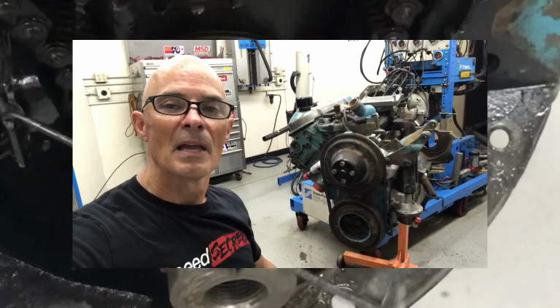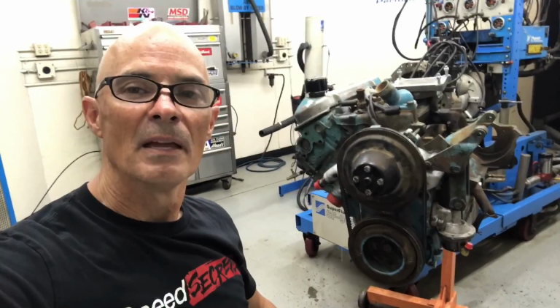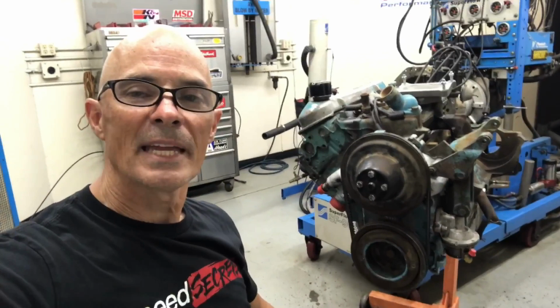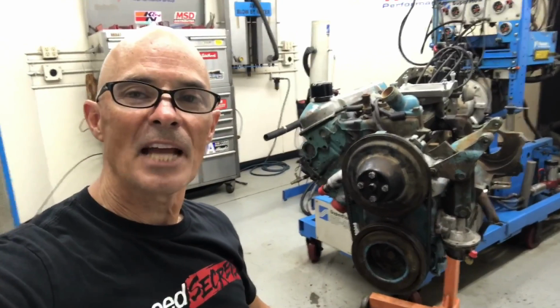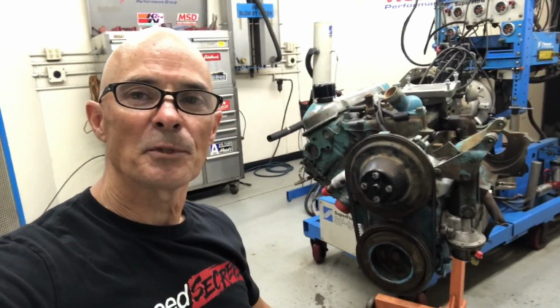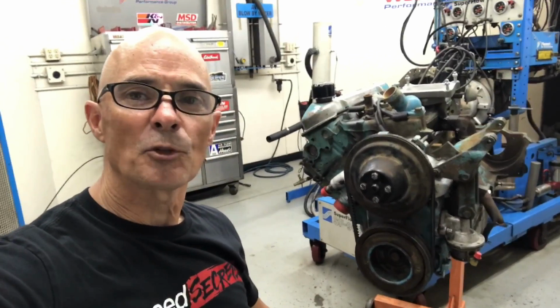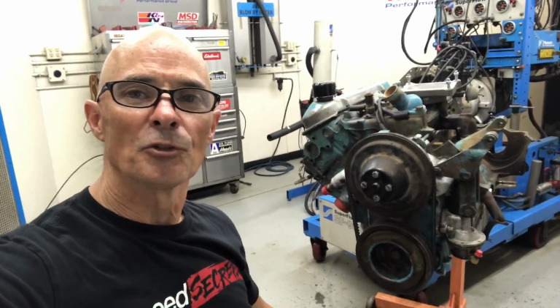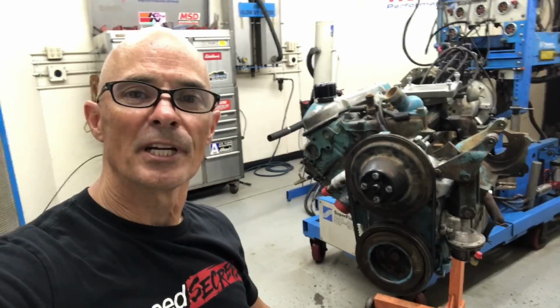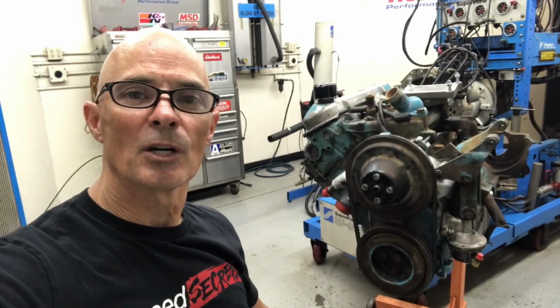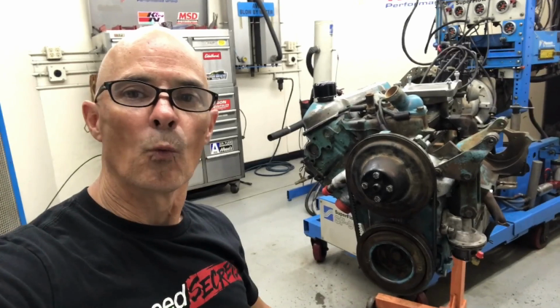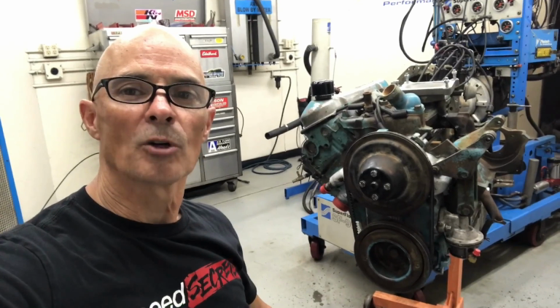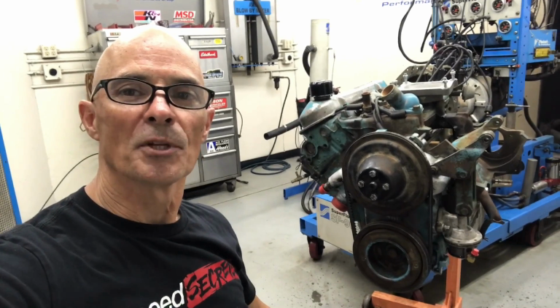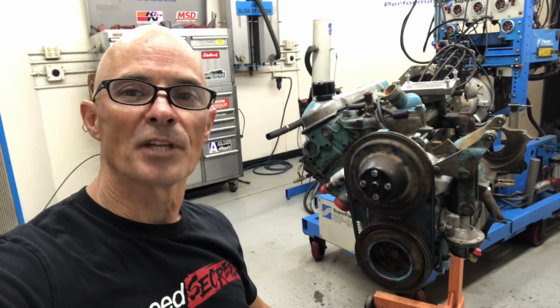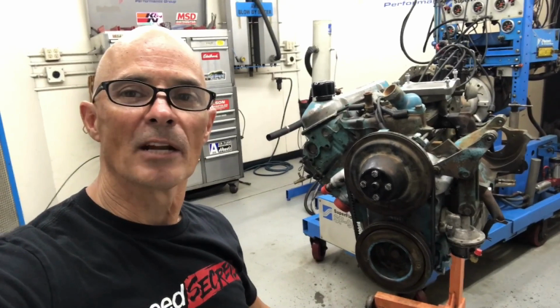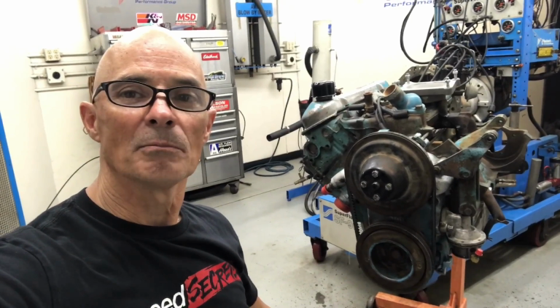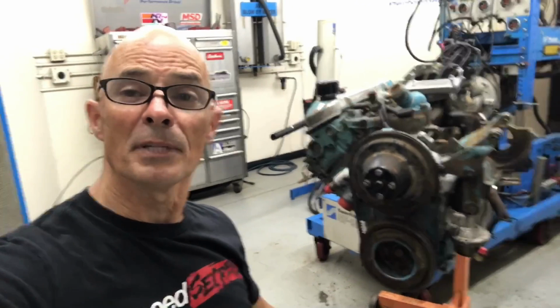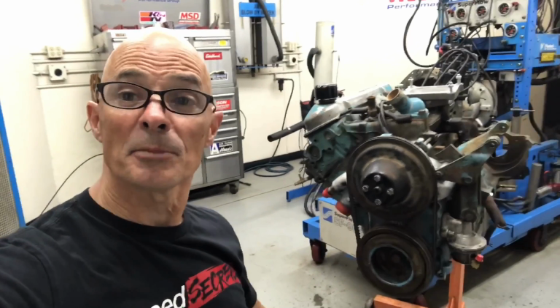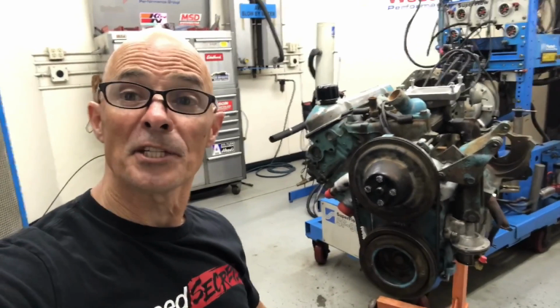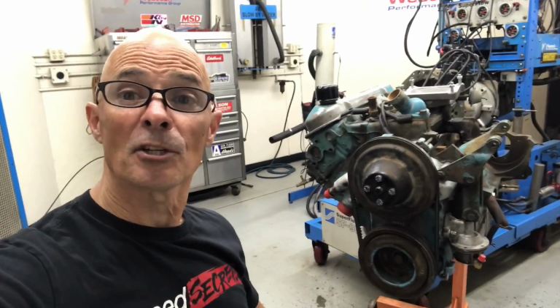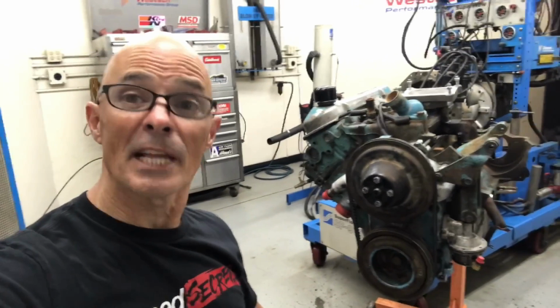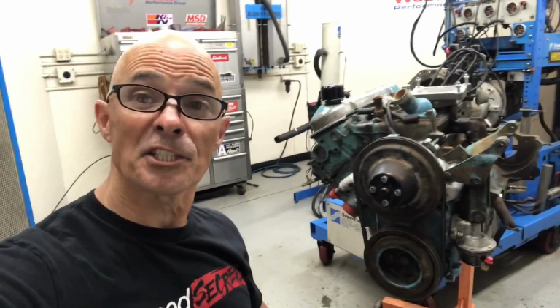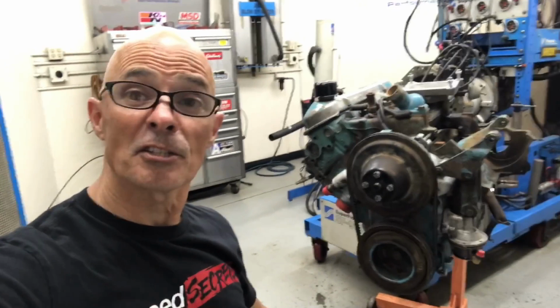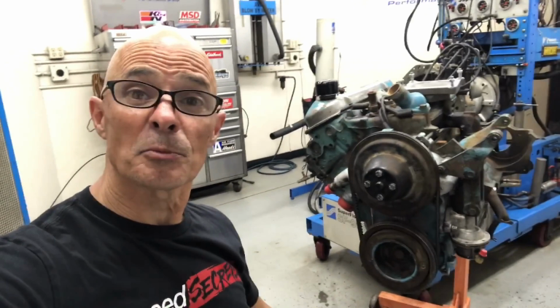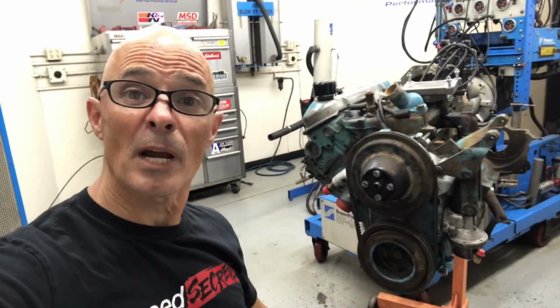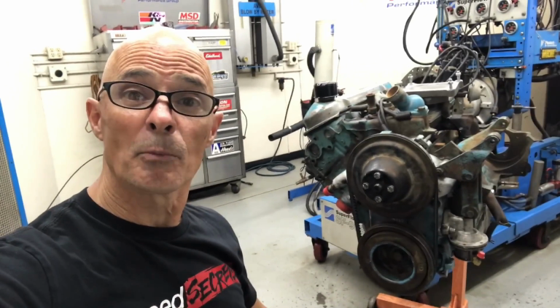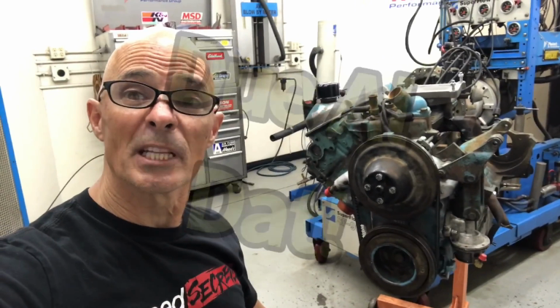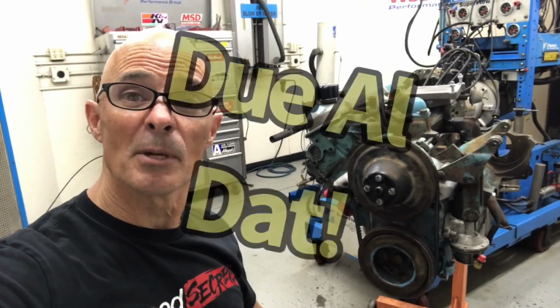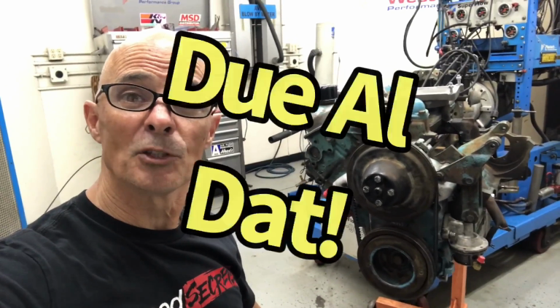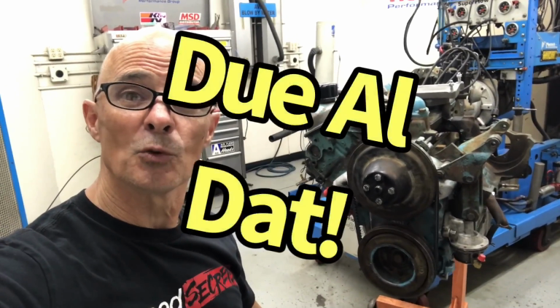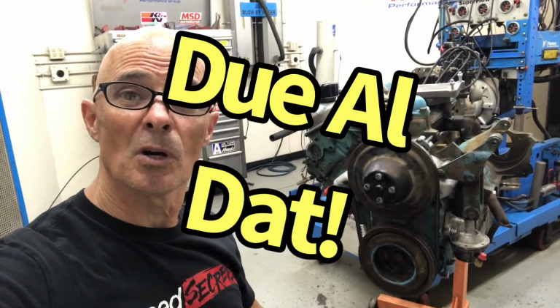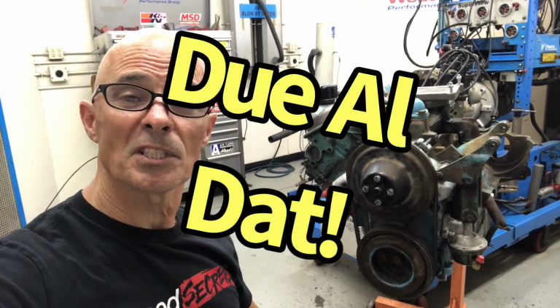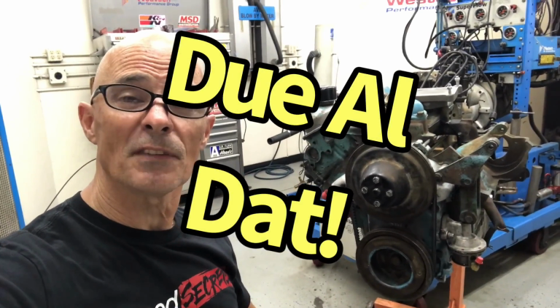Hey guys, Richard Holder here. Welcome to the channel. Please make sure to like, share, subscribe, ring the bell, do all that stuff.